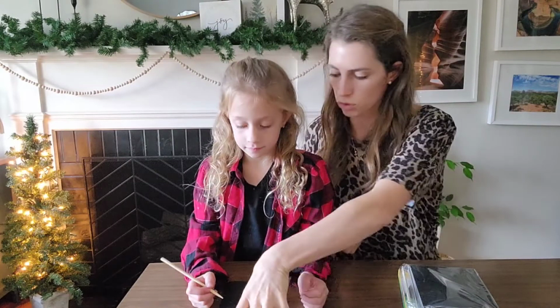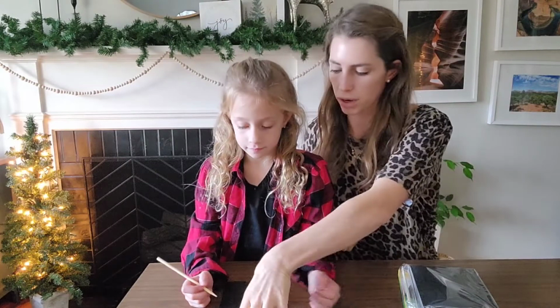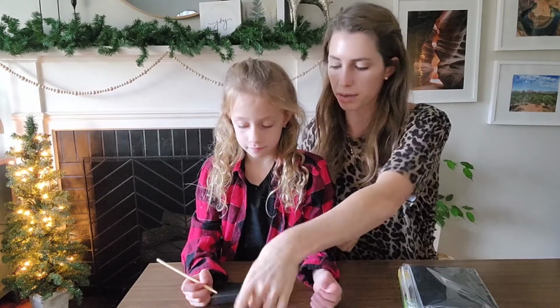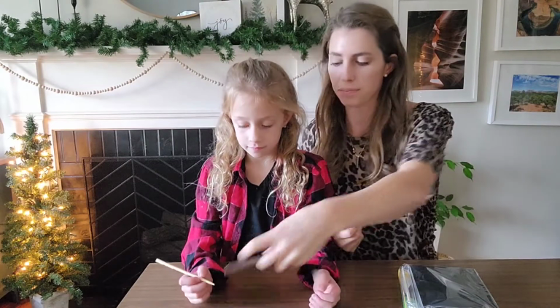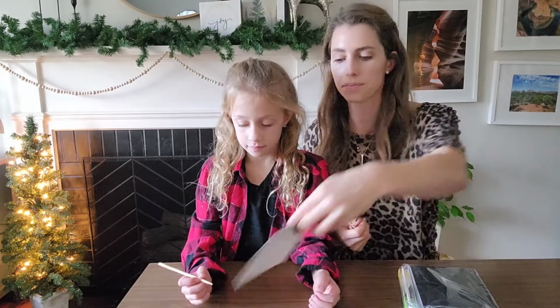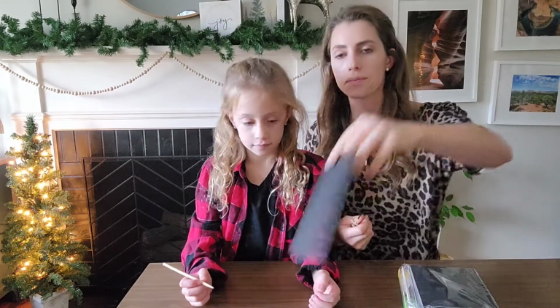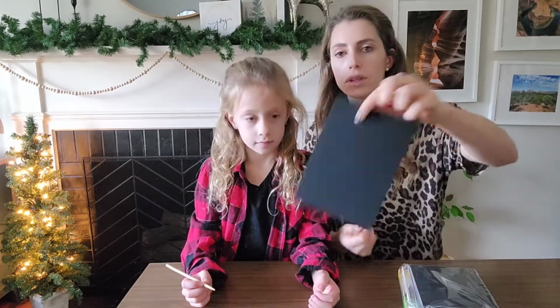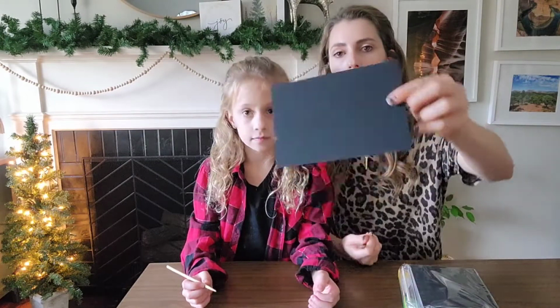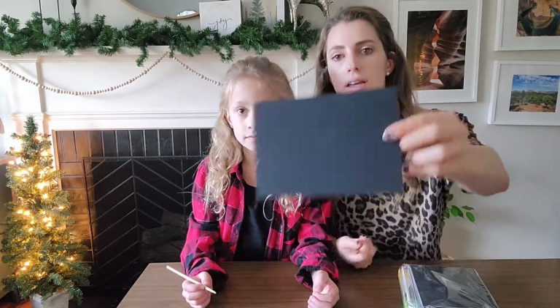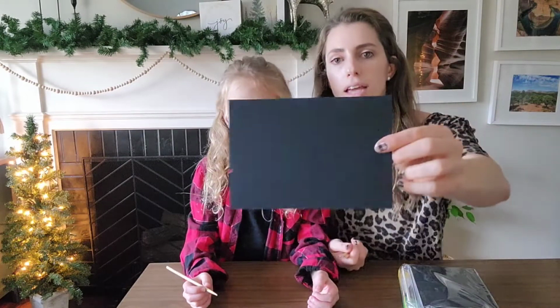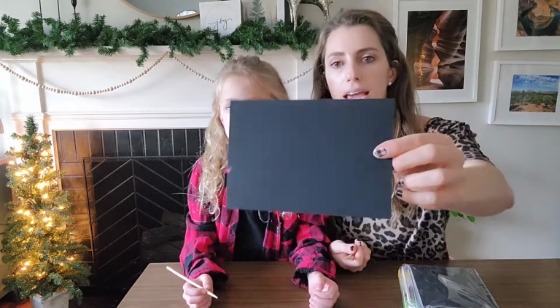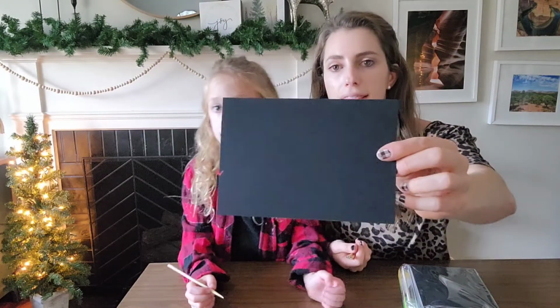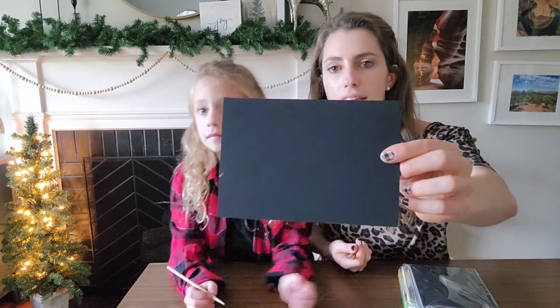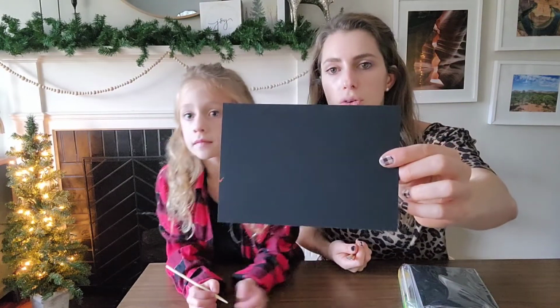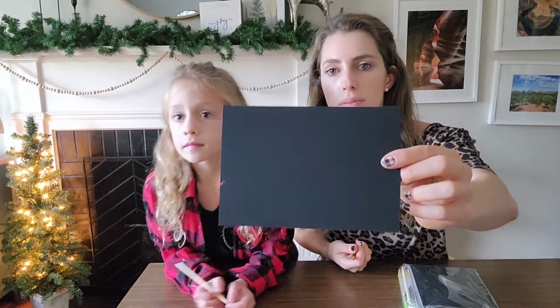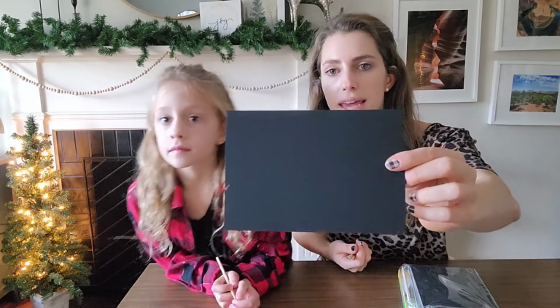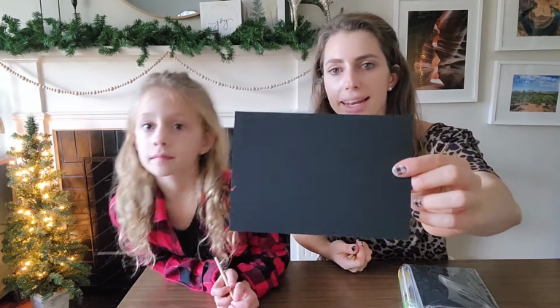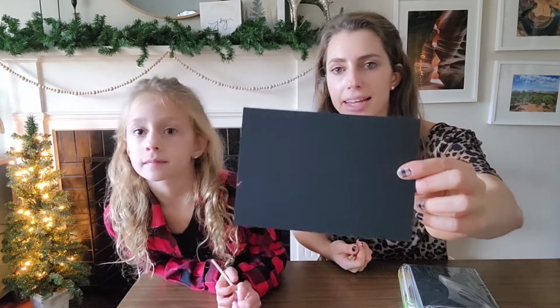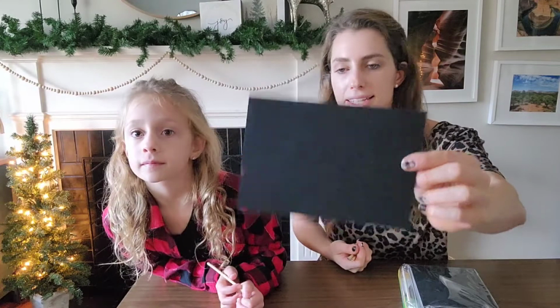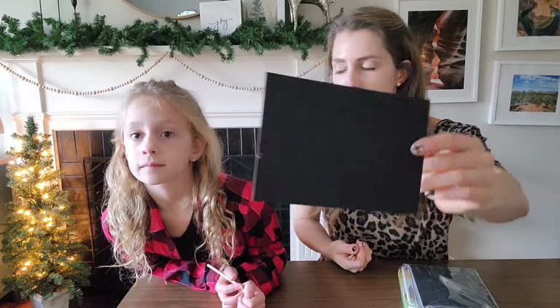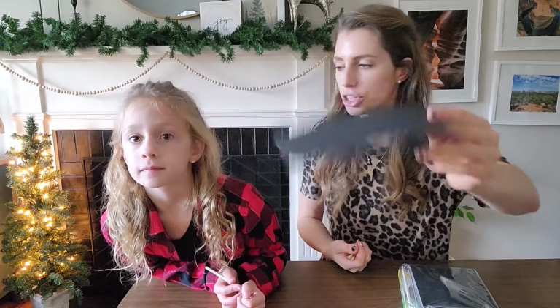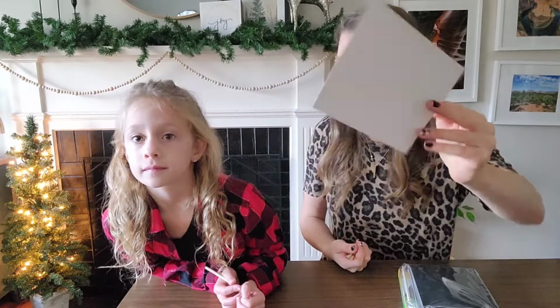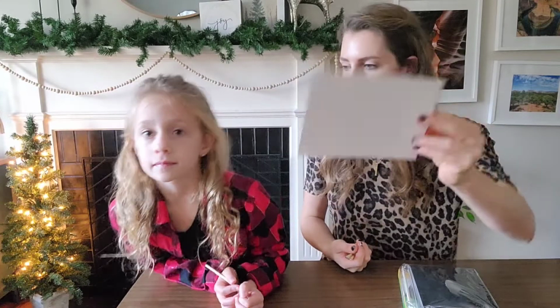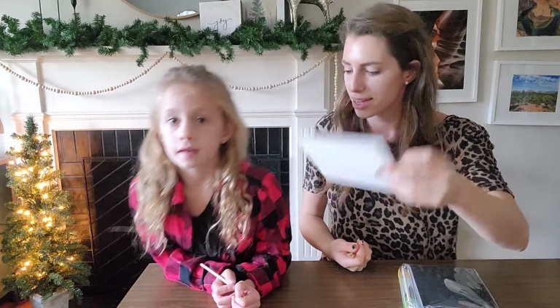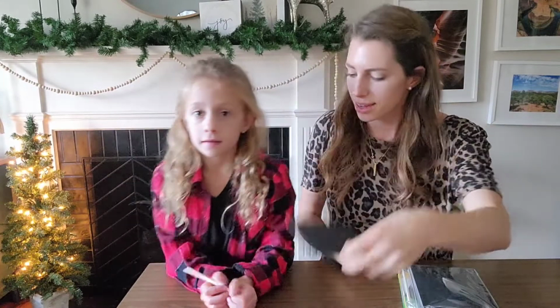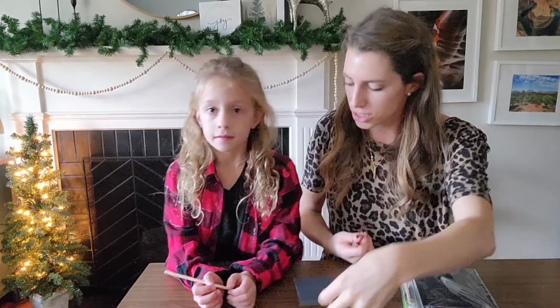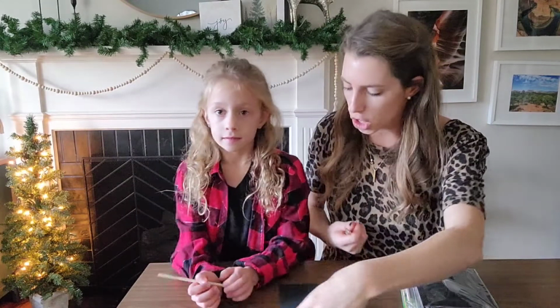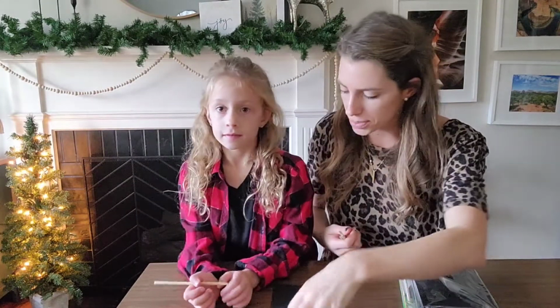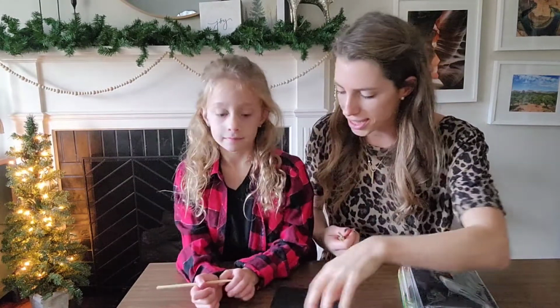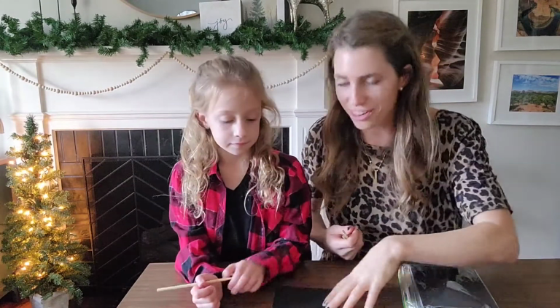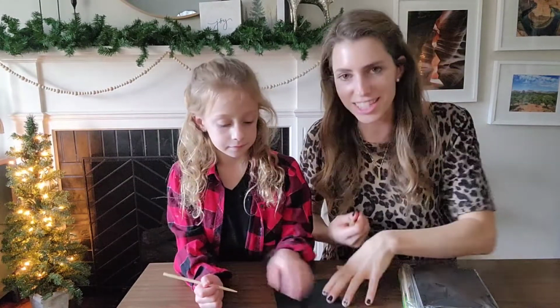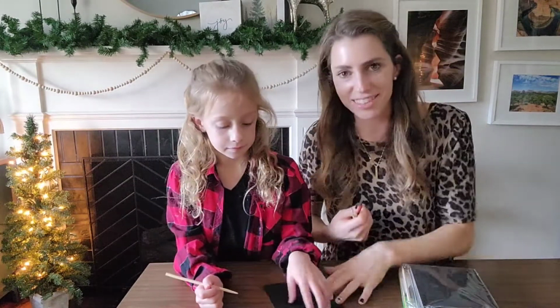Underneath is rainbow colors over top of like a chalkboard surface. Then you can make any design that you want. It's all up to their creativity.